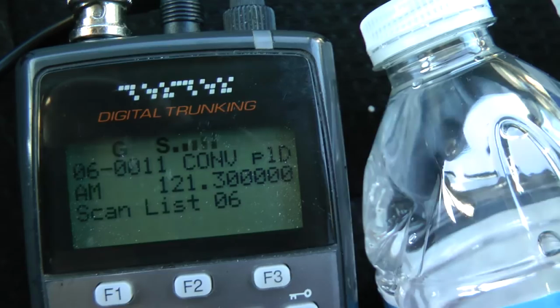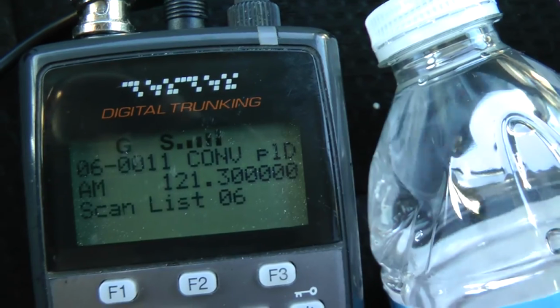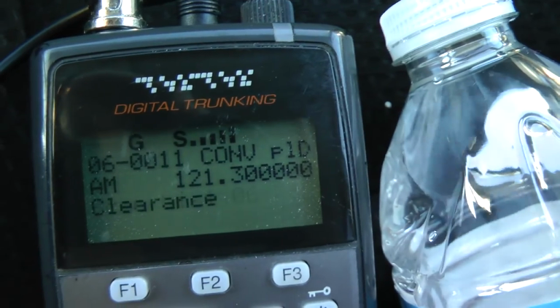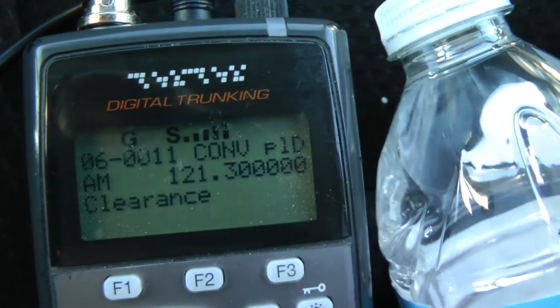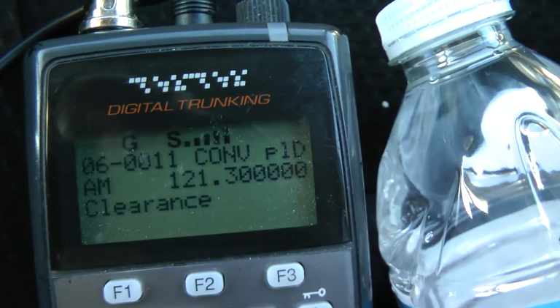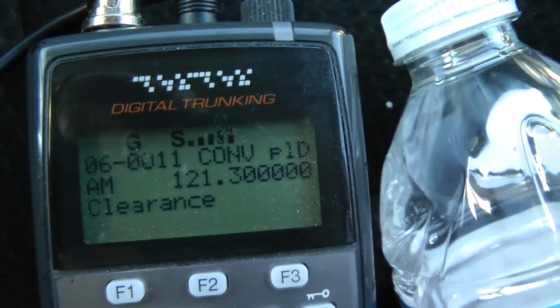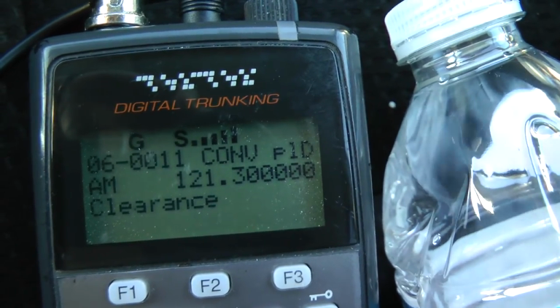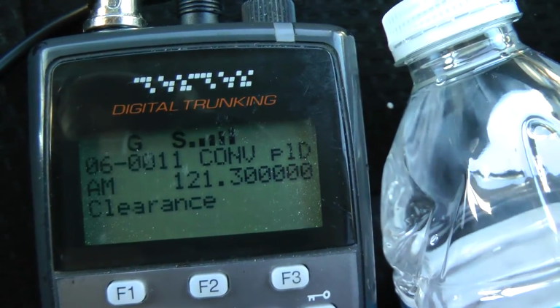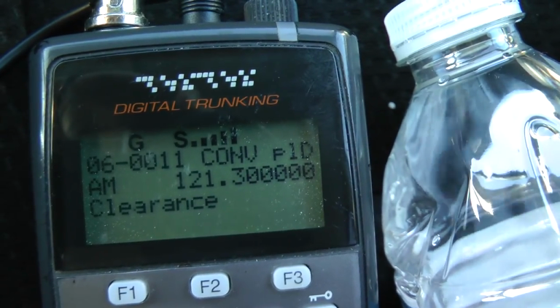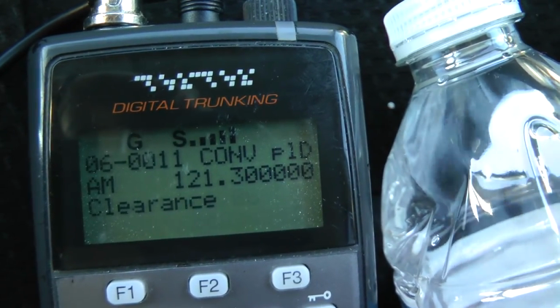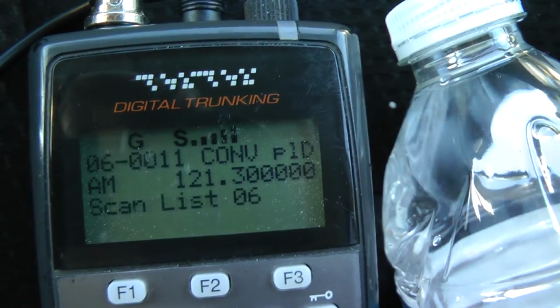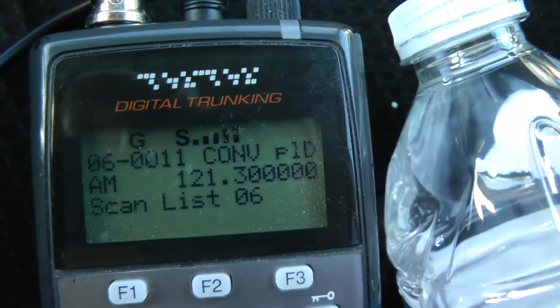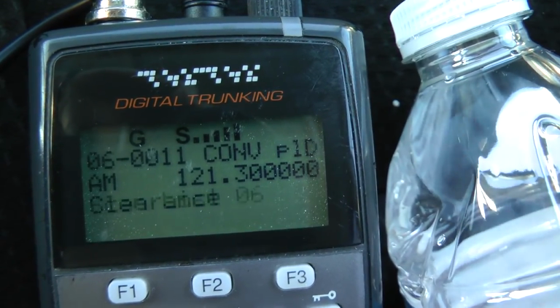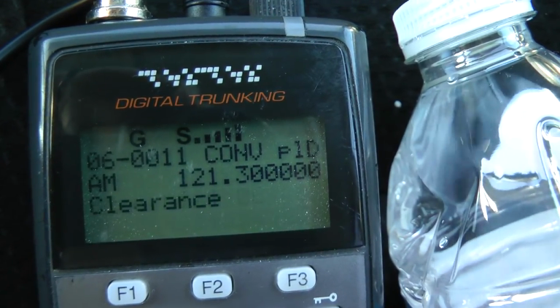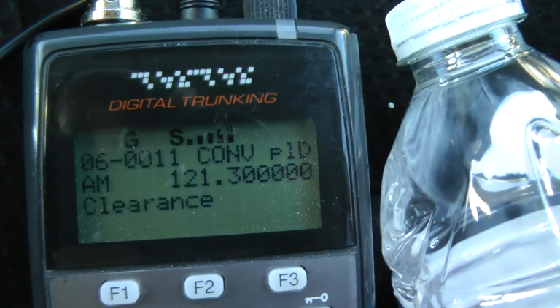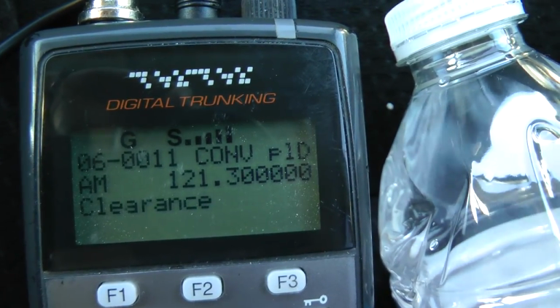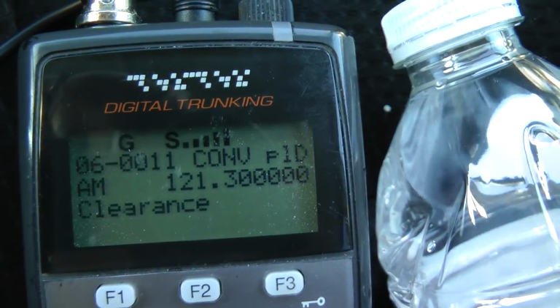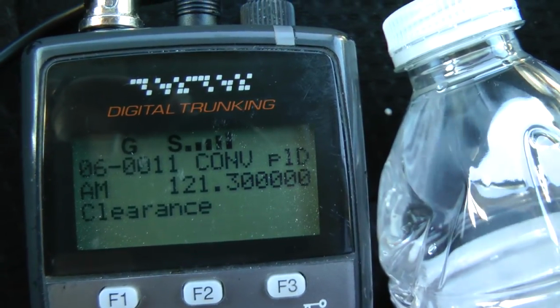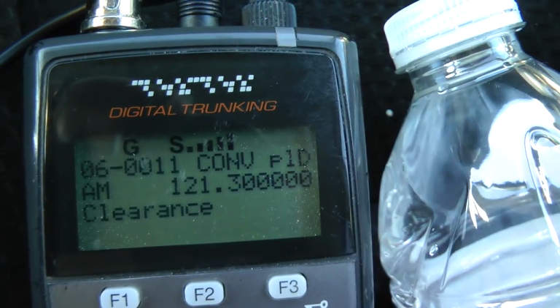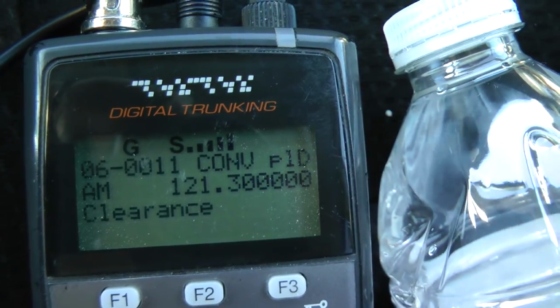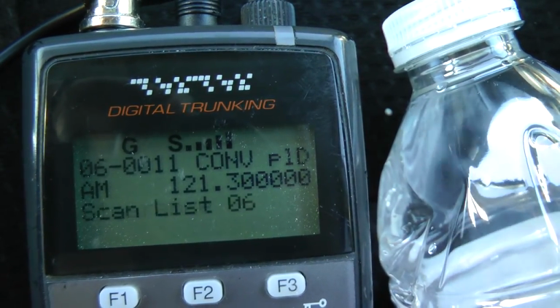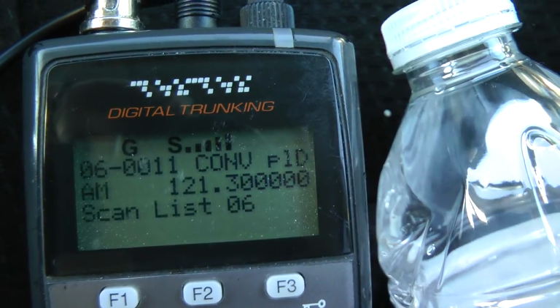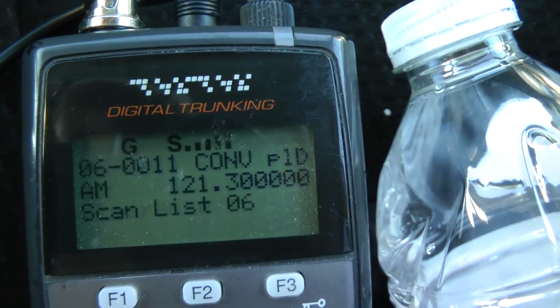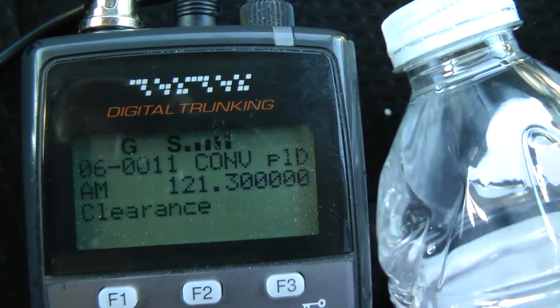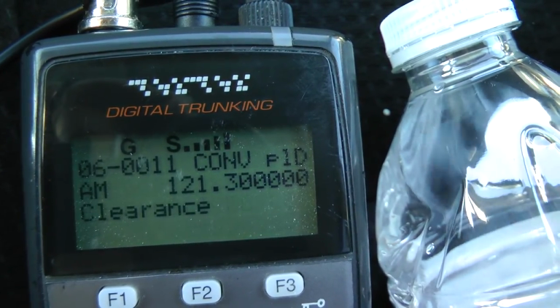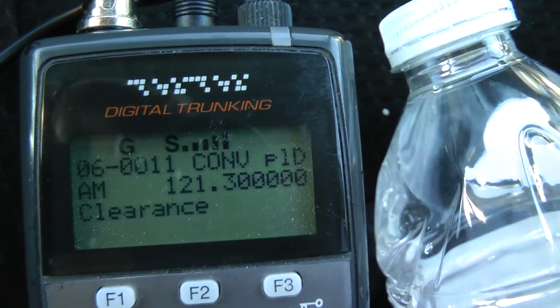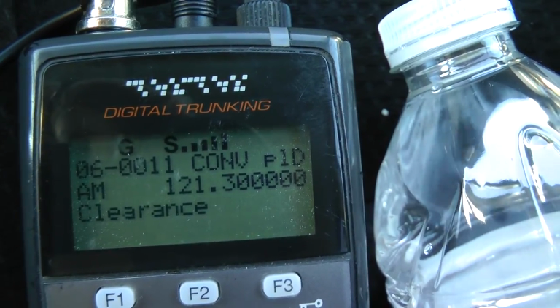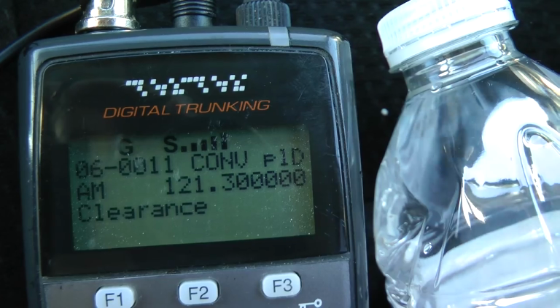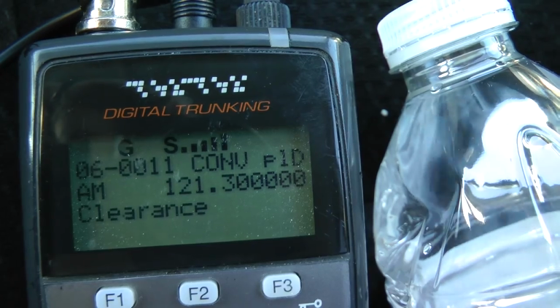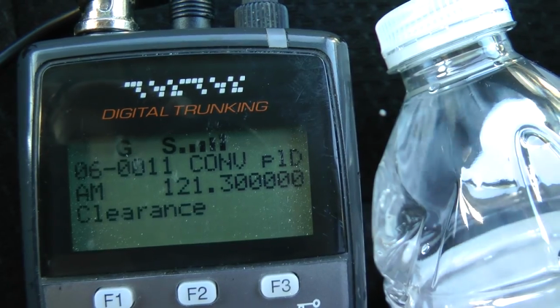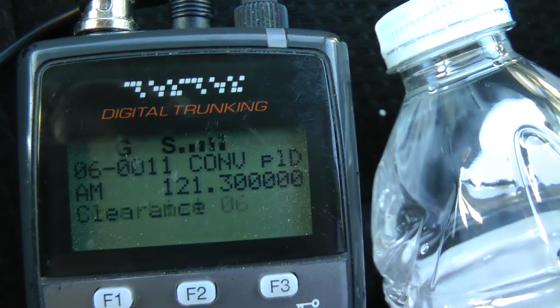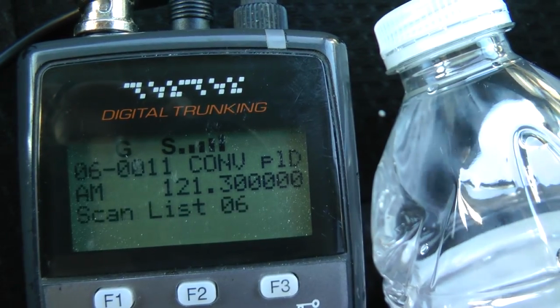Perfect, go to 6903, all correct, contact ground 122.27, good day. 122.27, good day, sir.